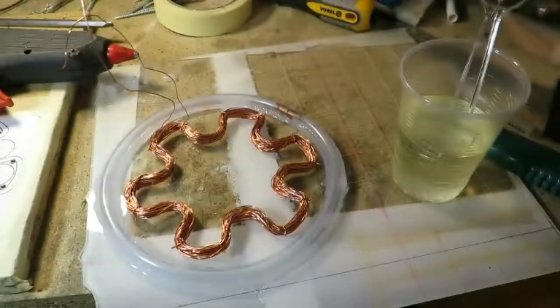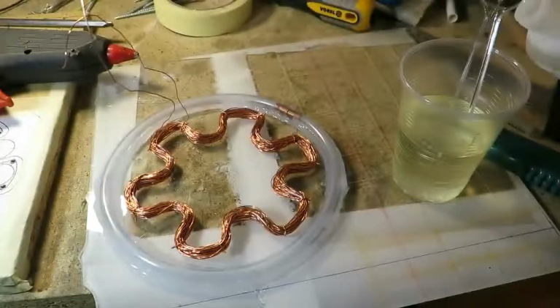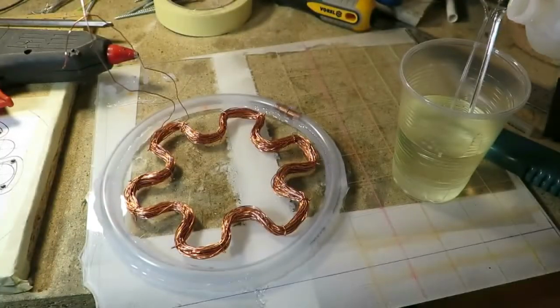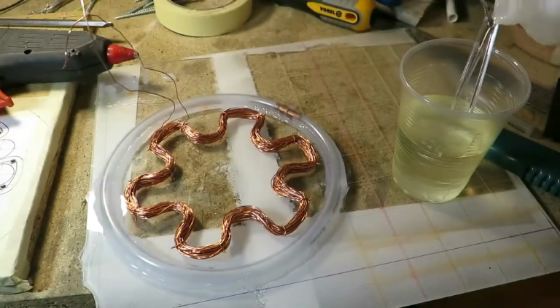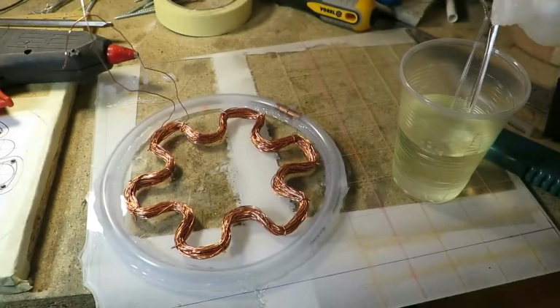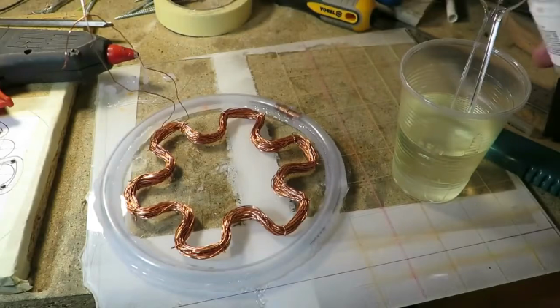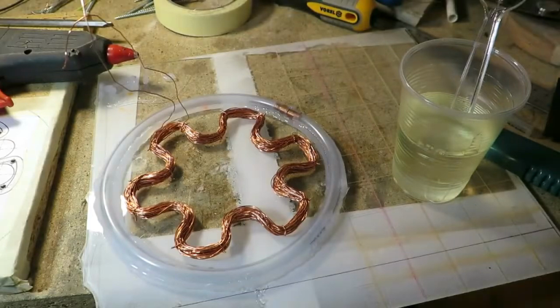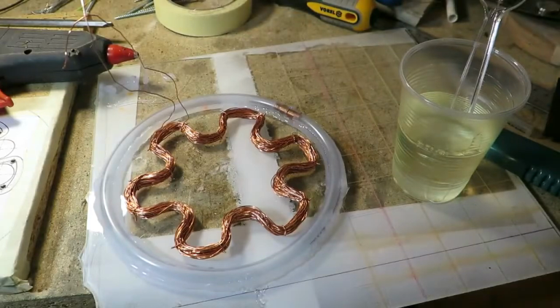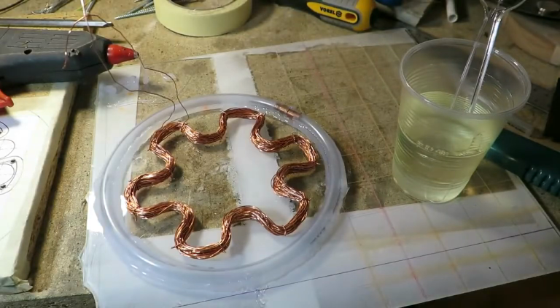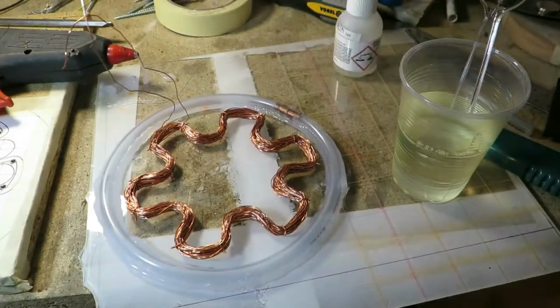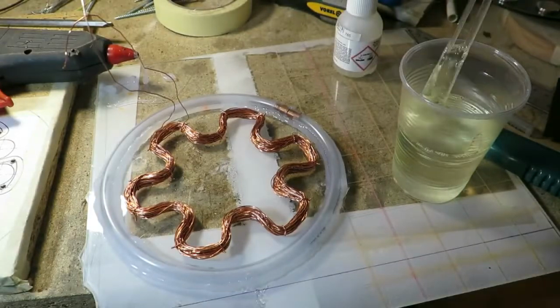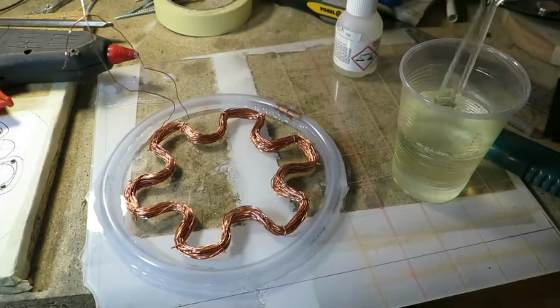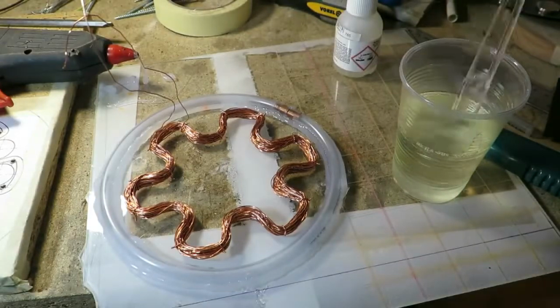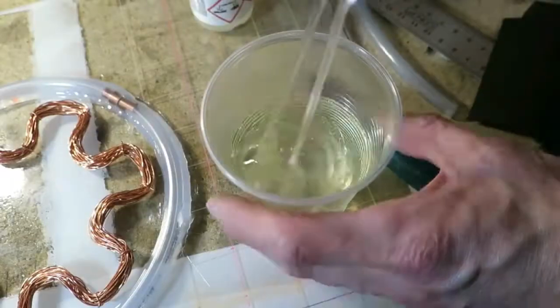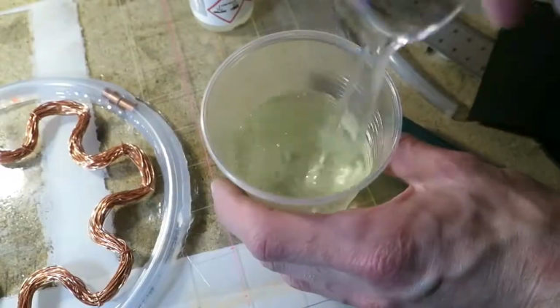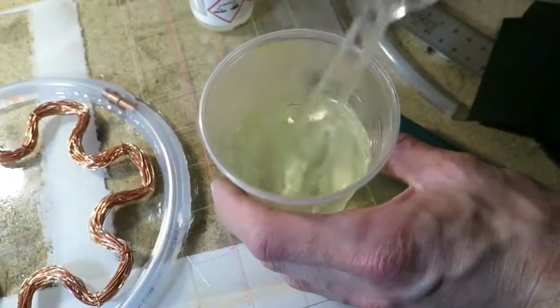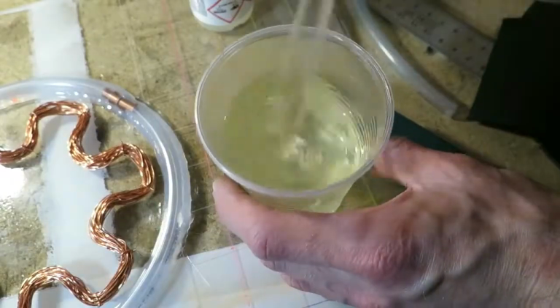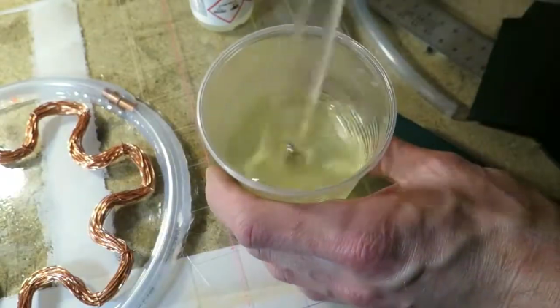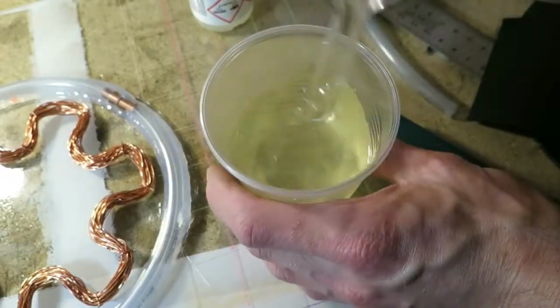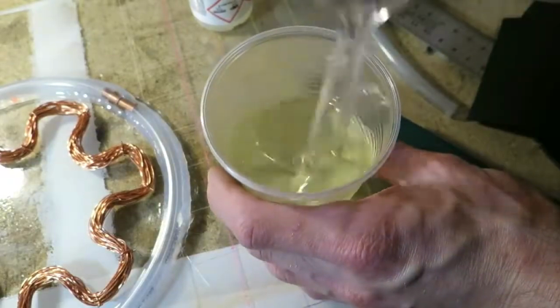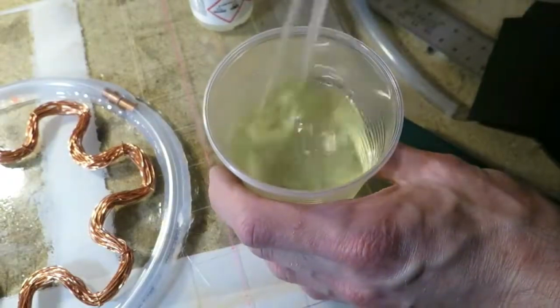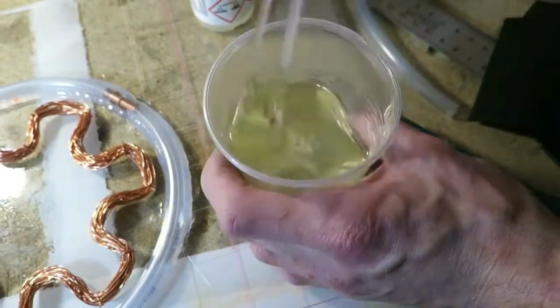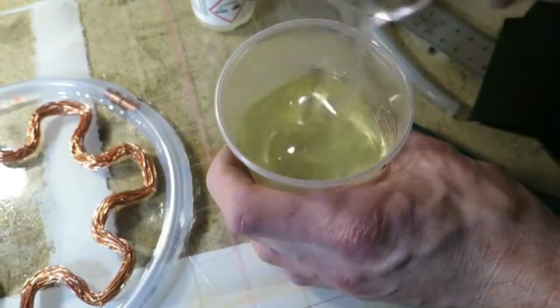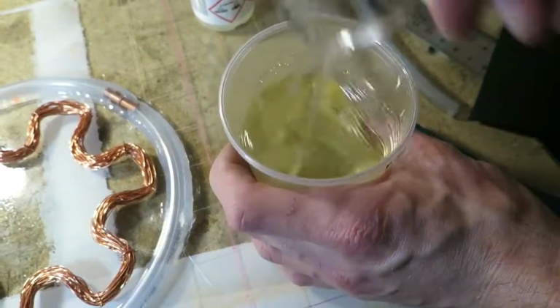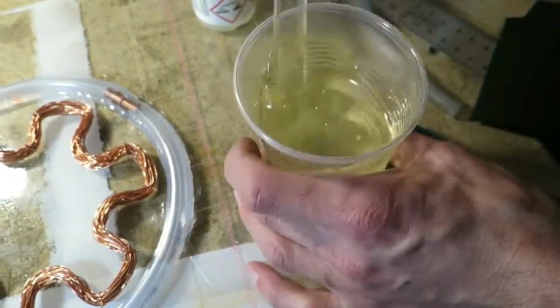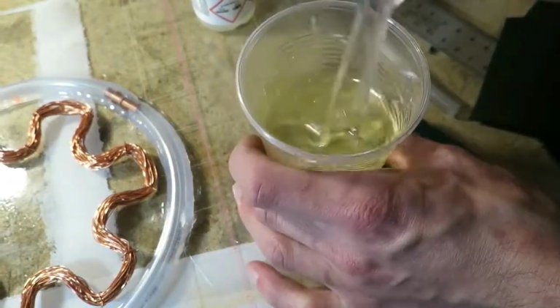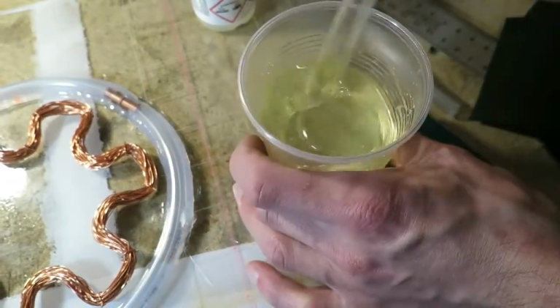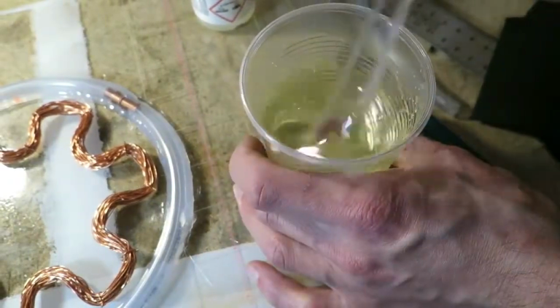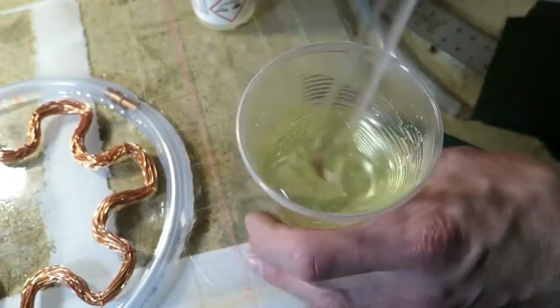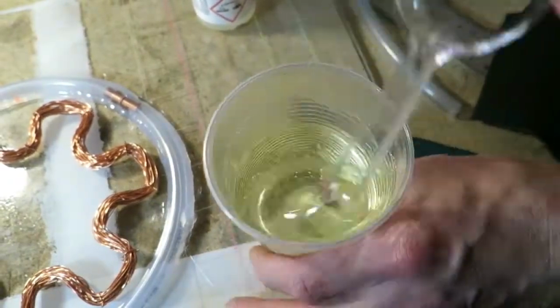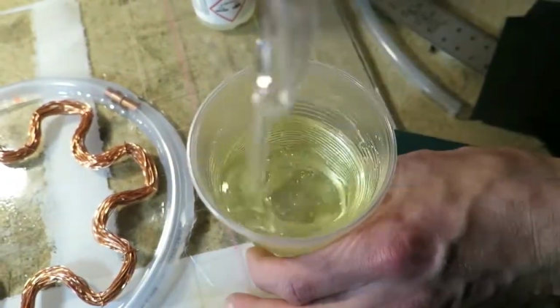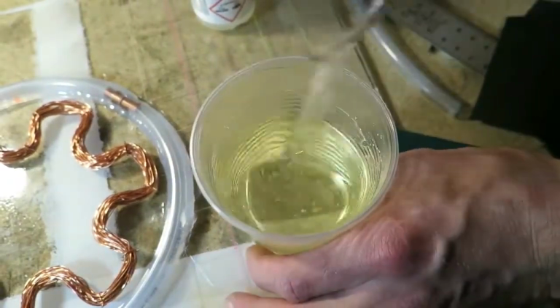Next, I make a mold with one side that is flat. The coil was placed in the mold and poured with epoxy.